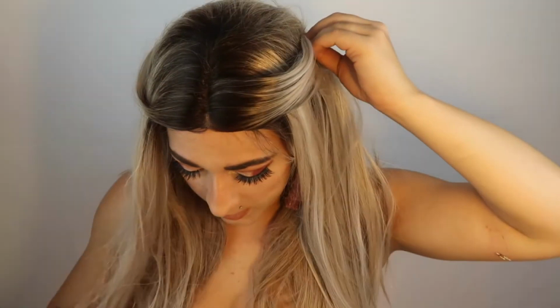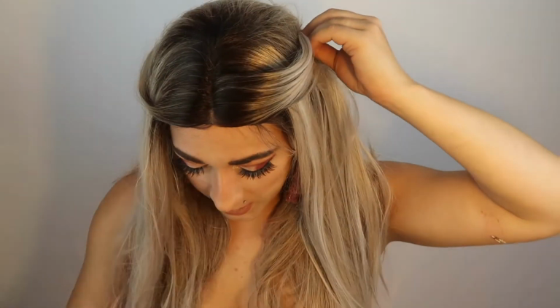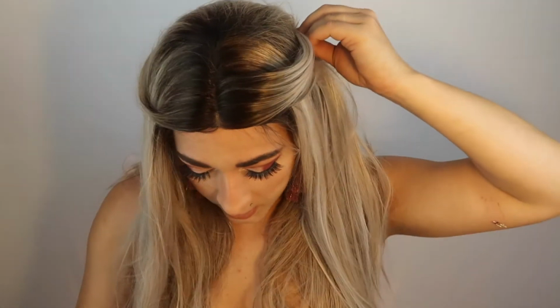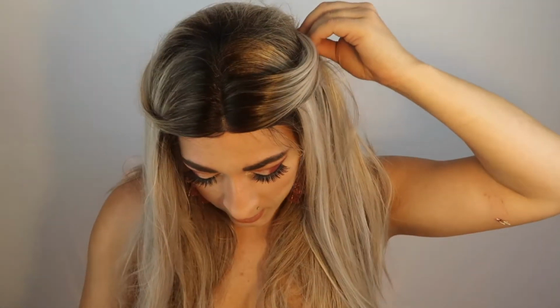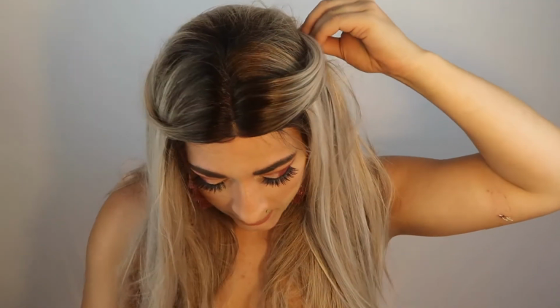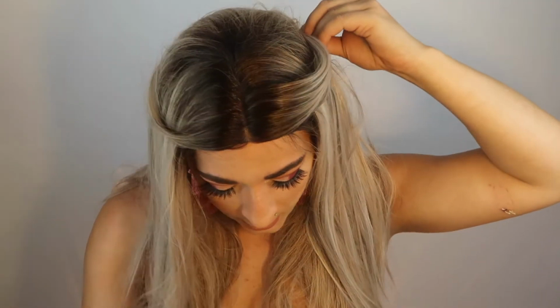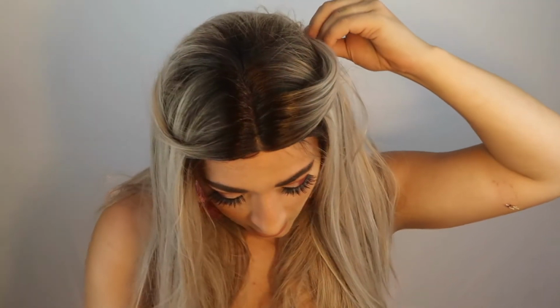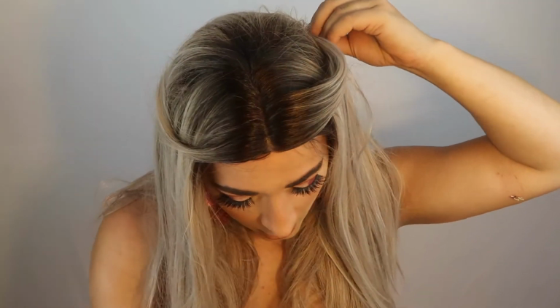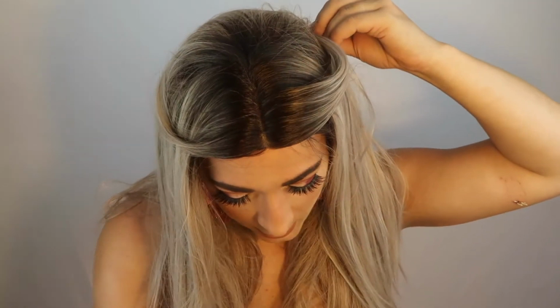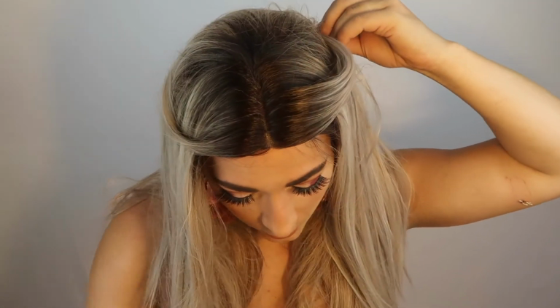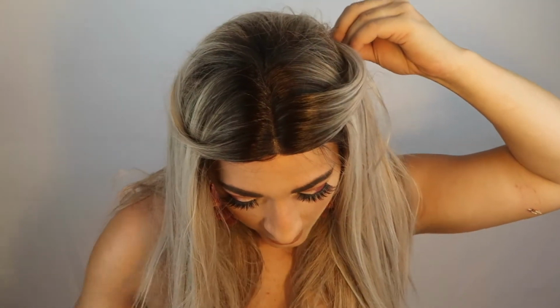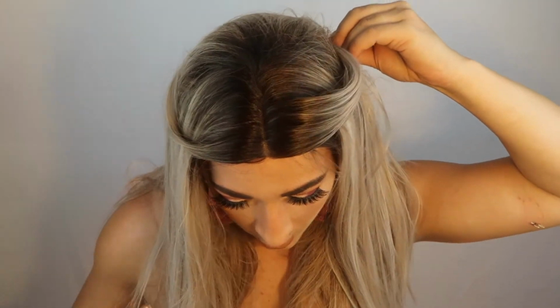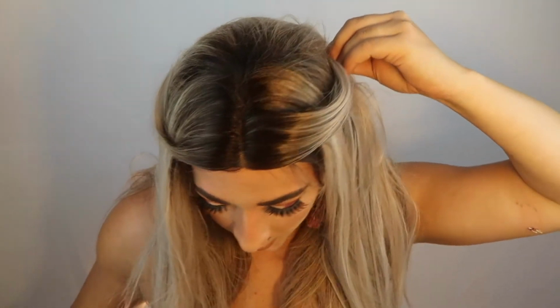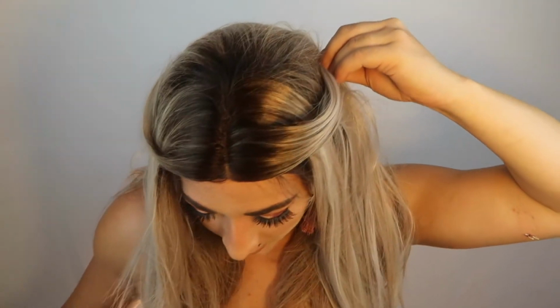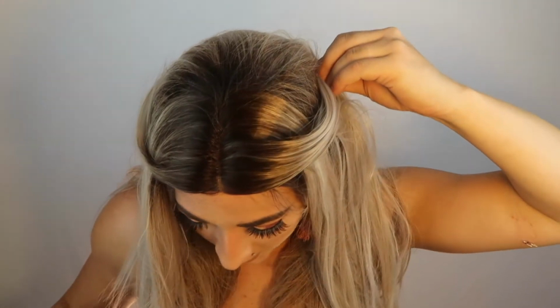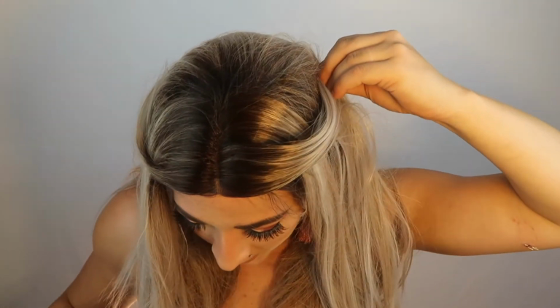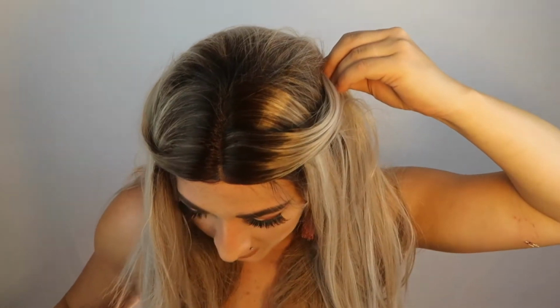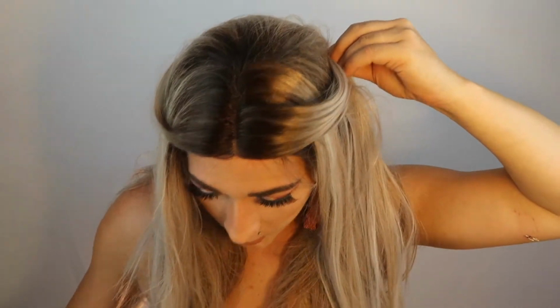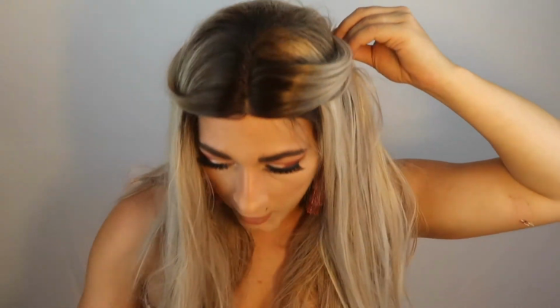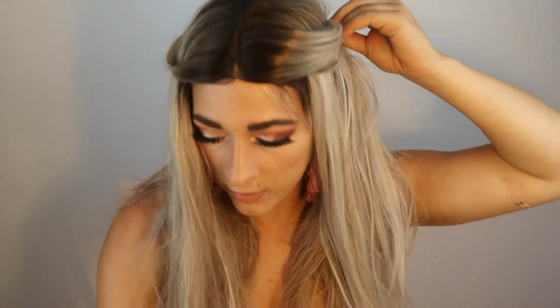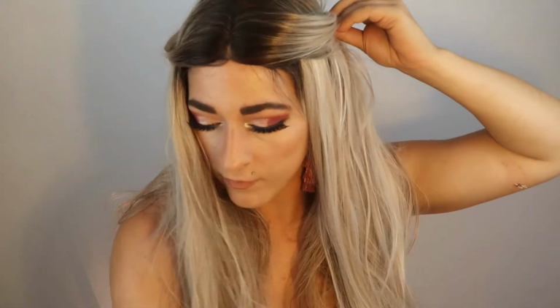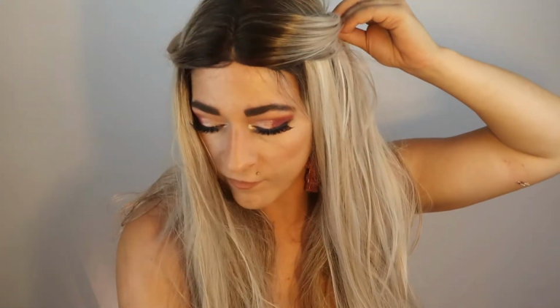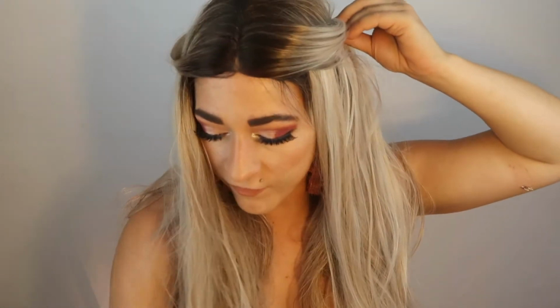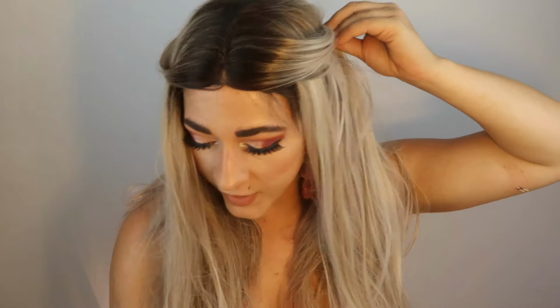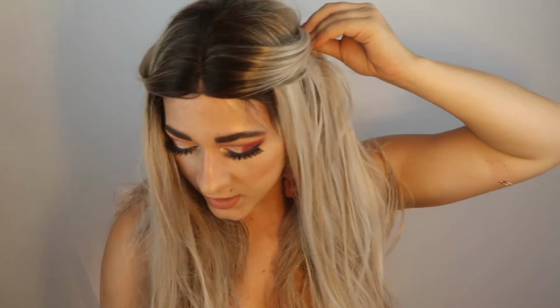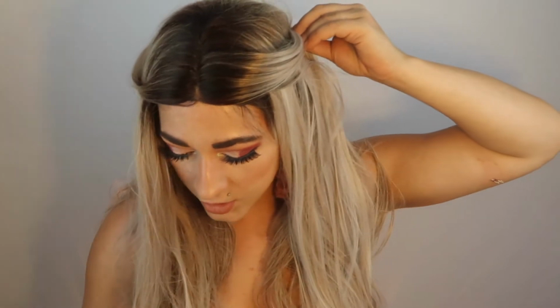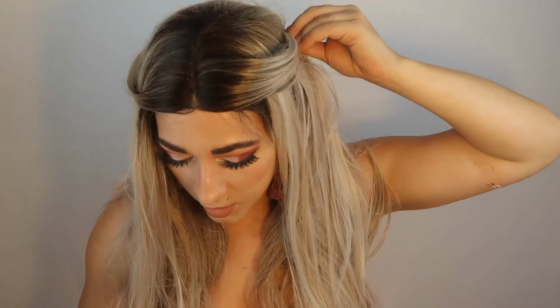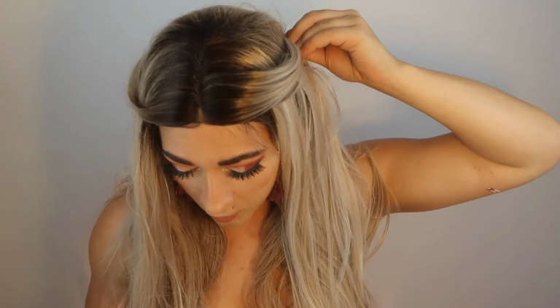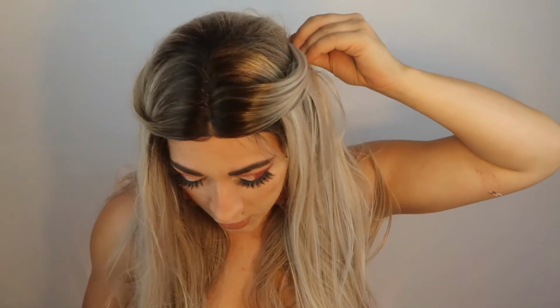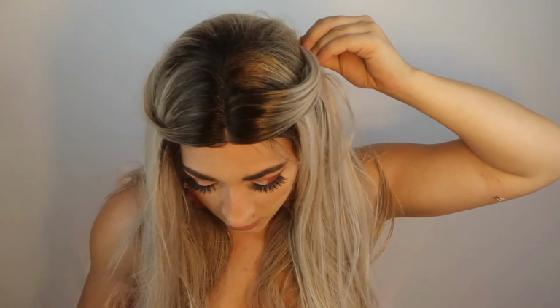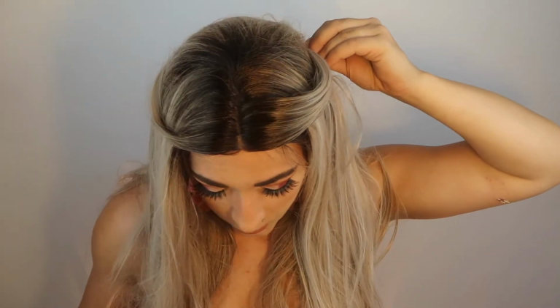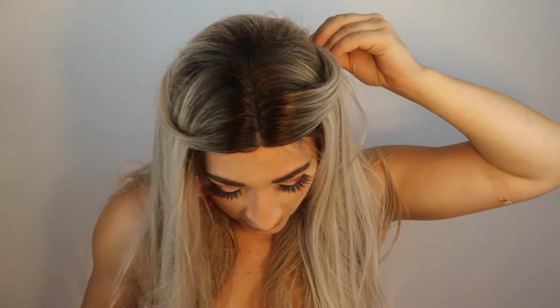Bobby pins! I swear they have legs! Like where did you go? Where?